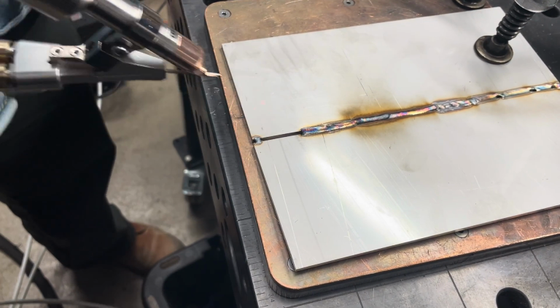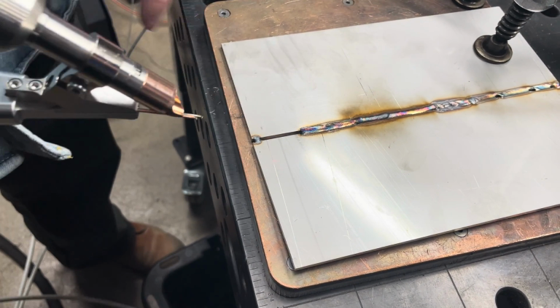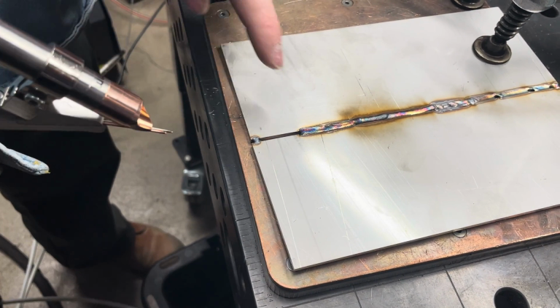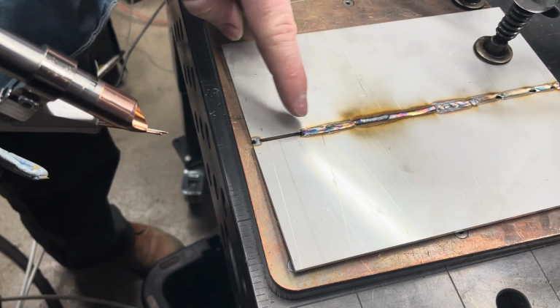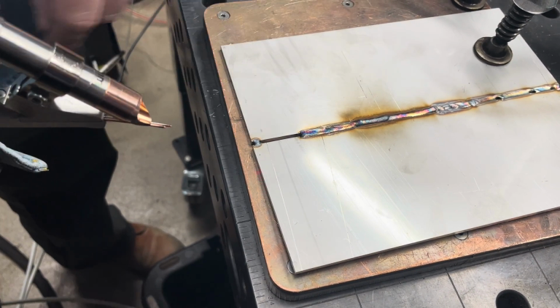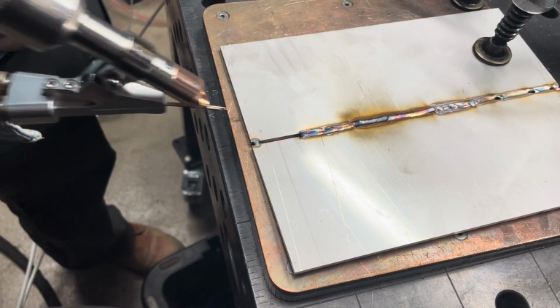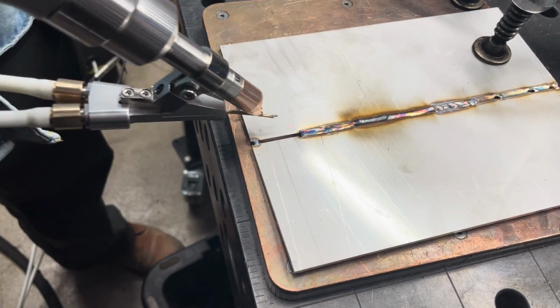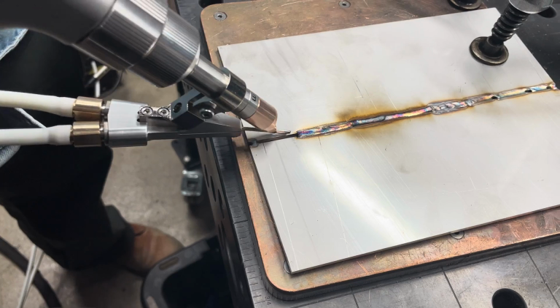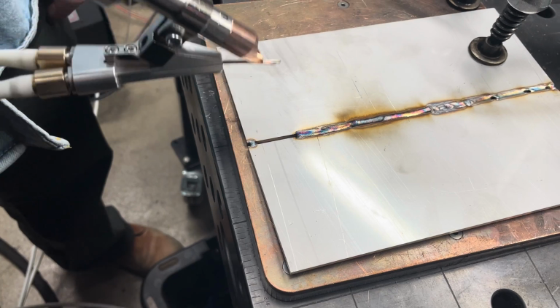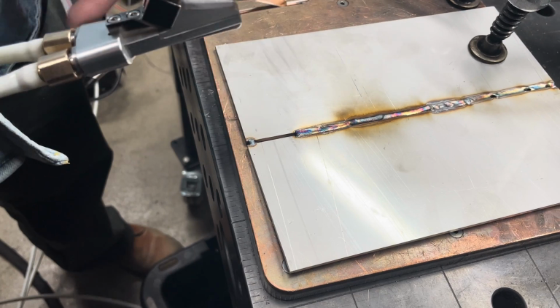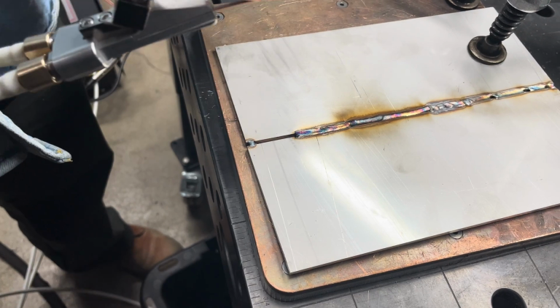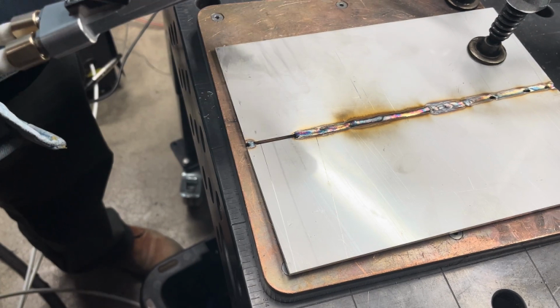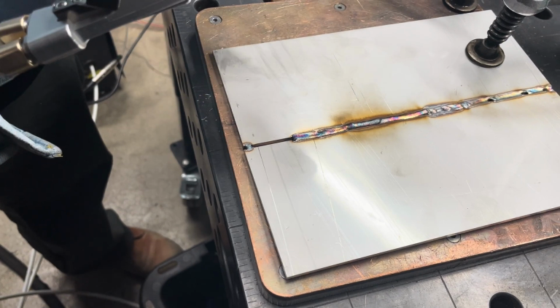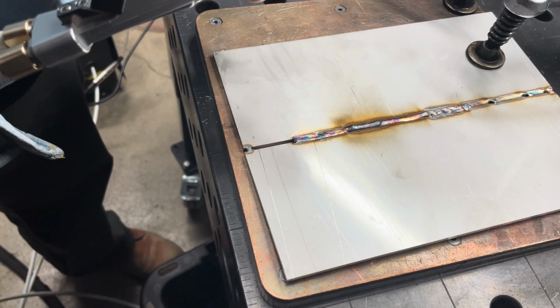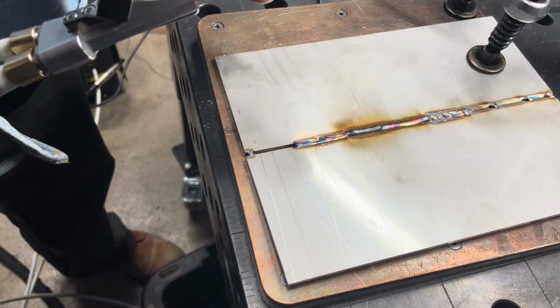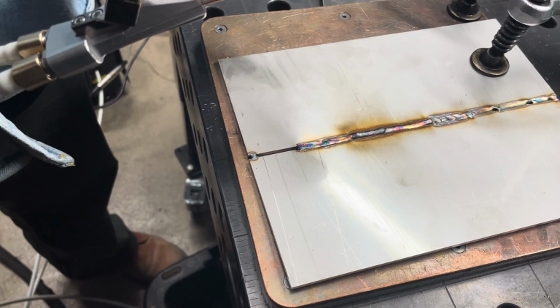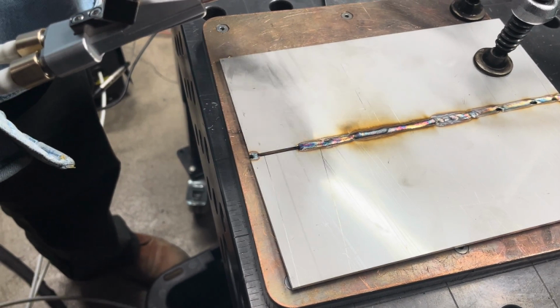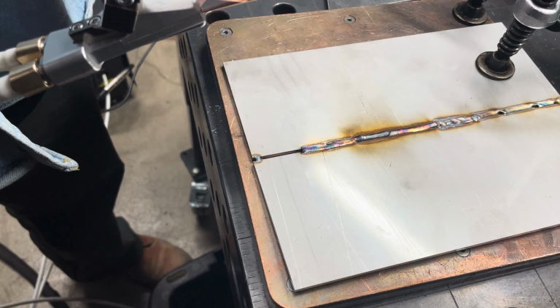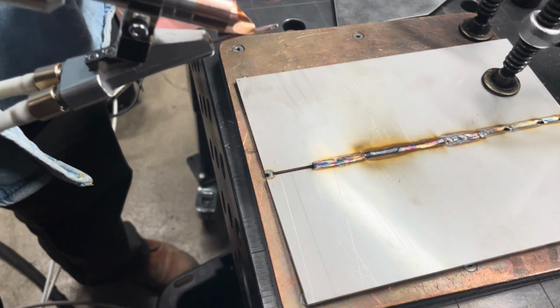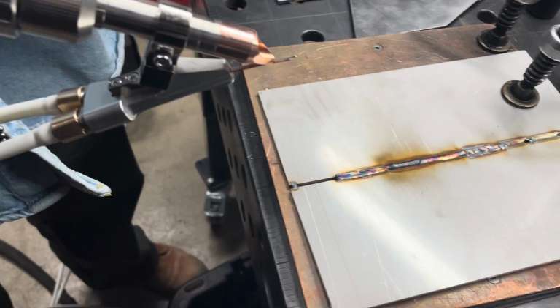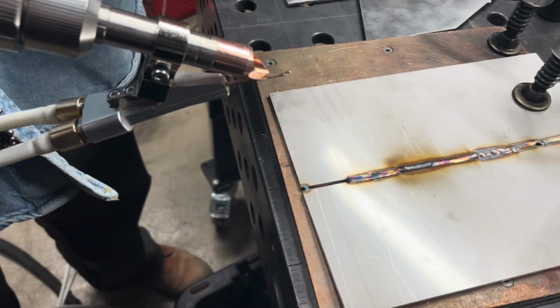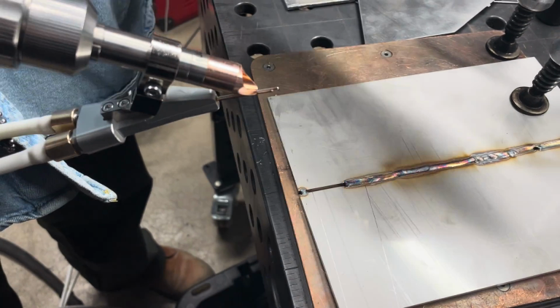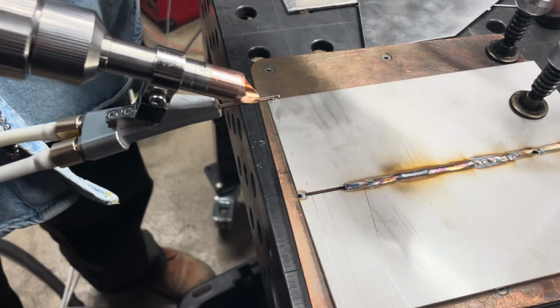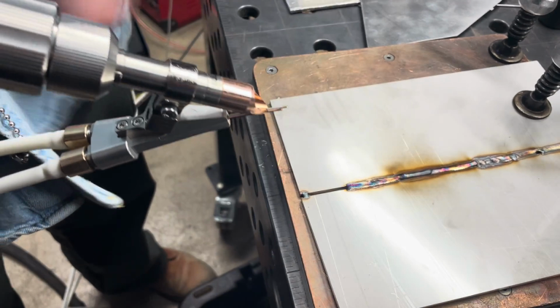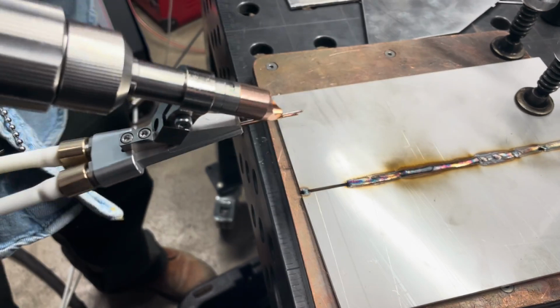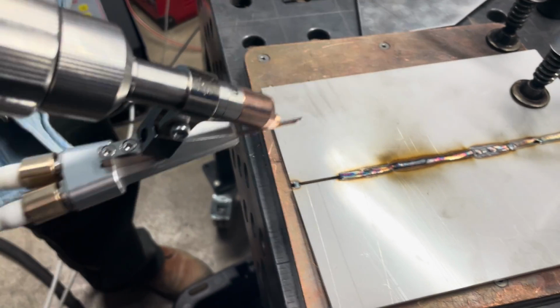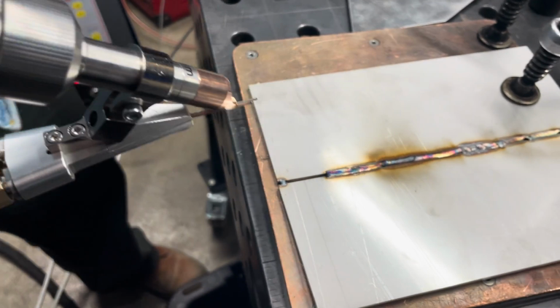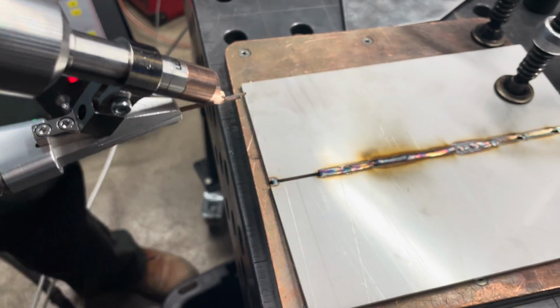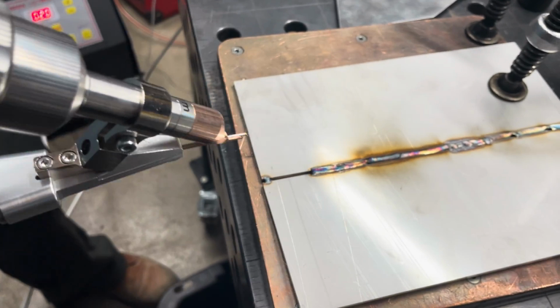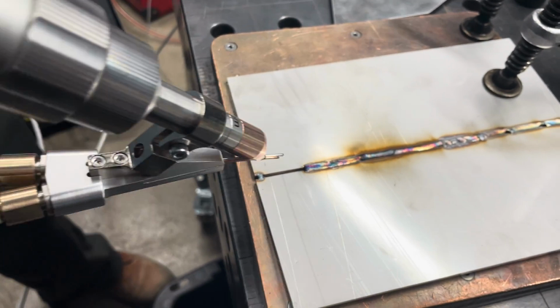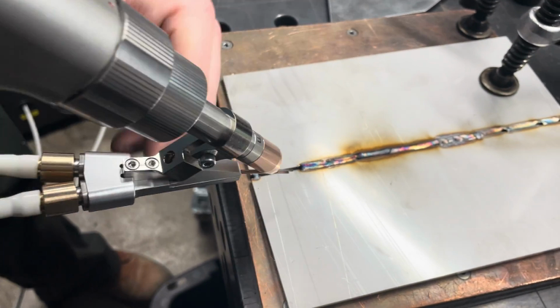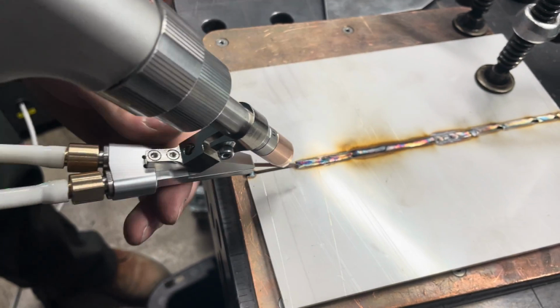Let's turn the power up a little bit — that's a better weld. You can see that it retracted and put it right back to the funnel, so it really works well.